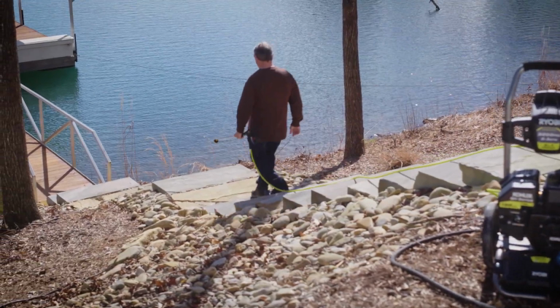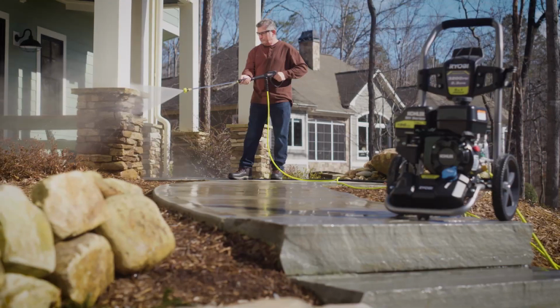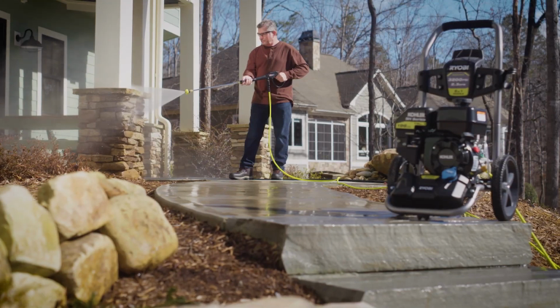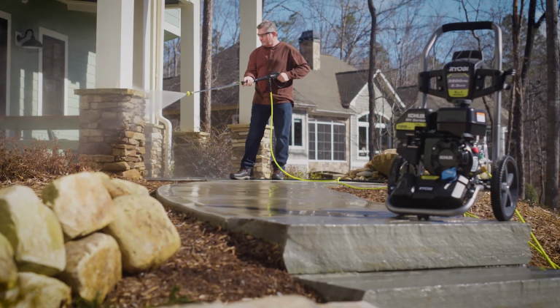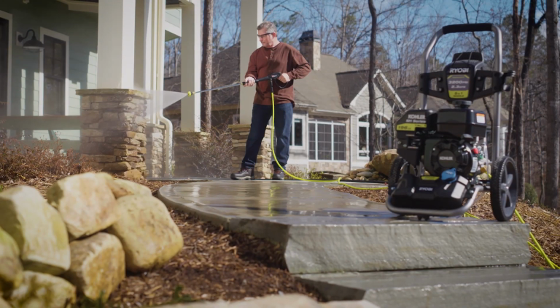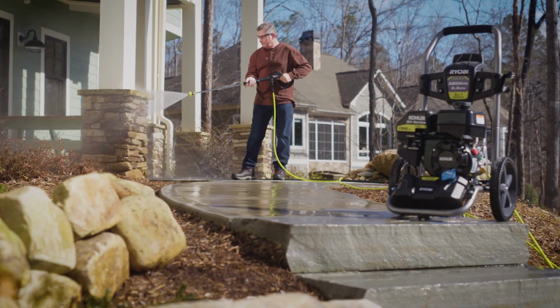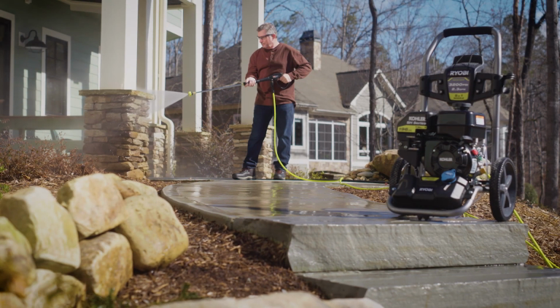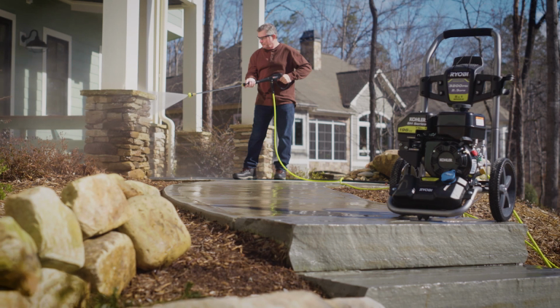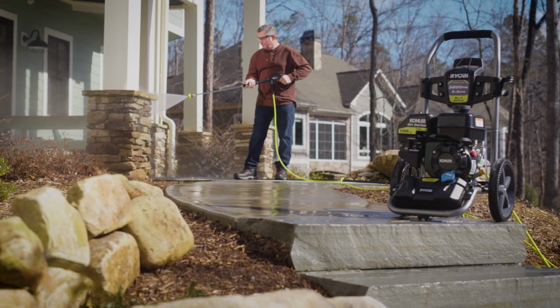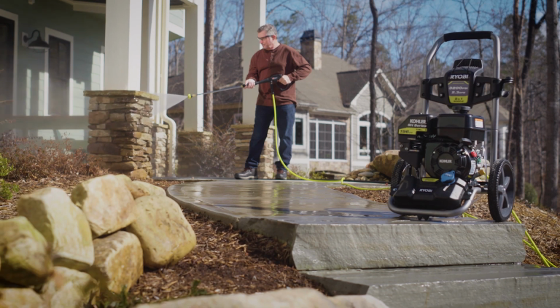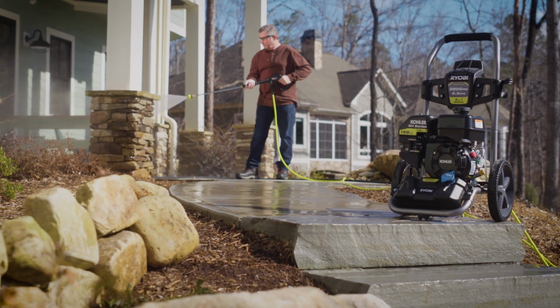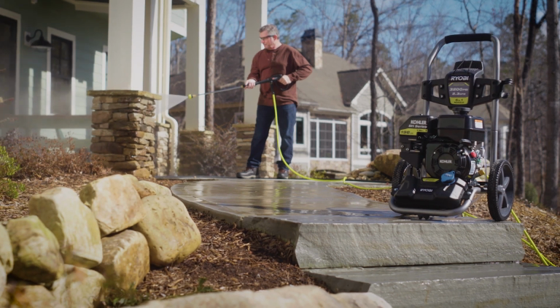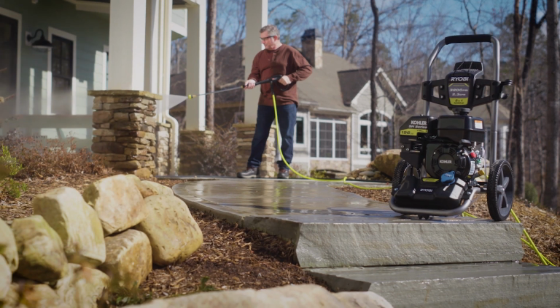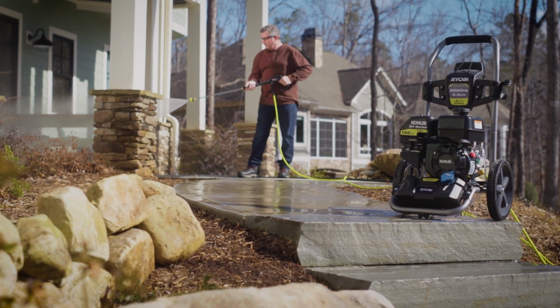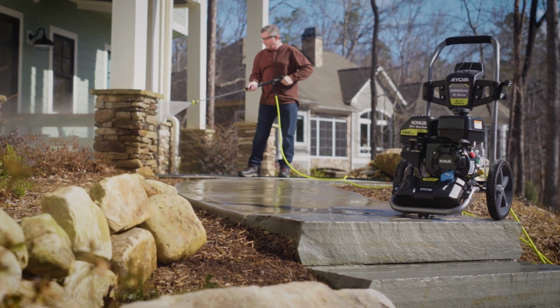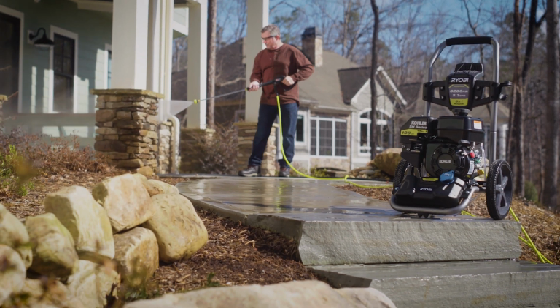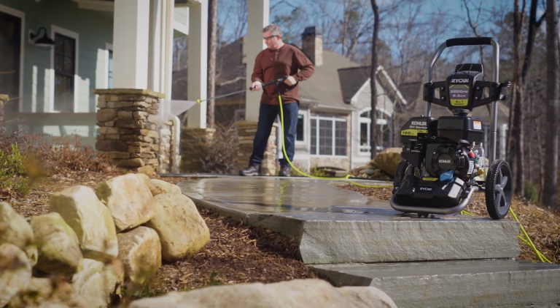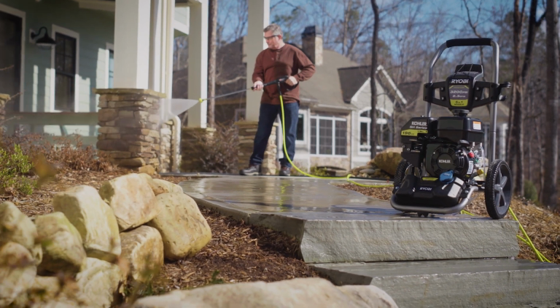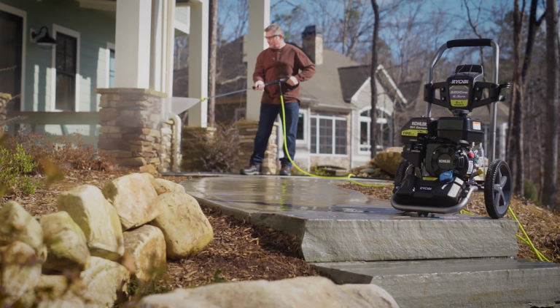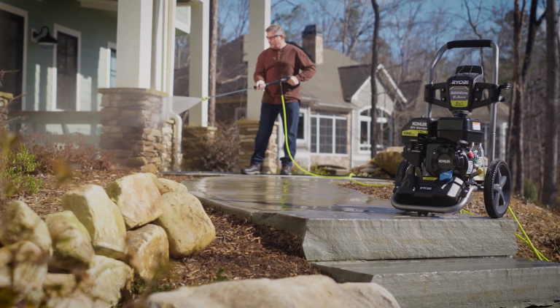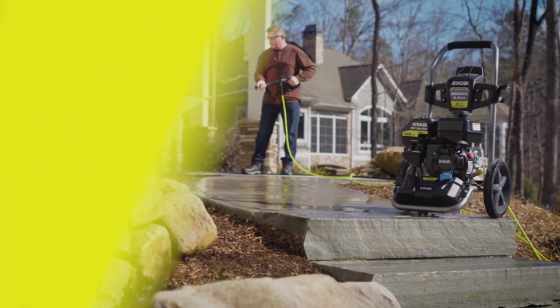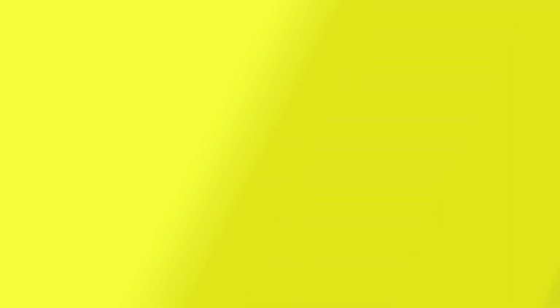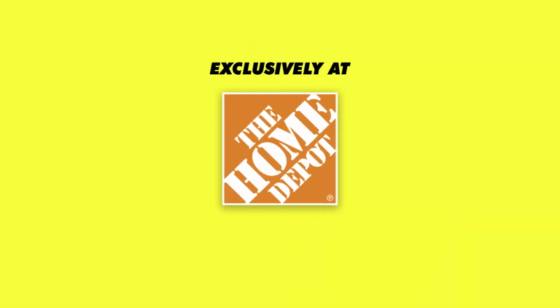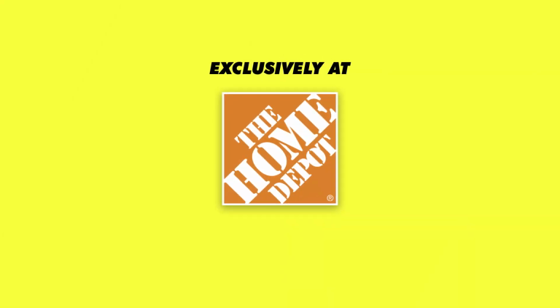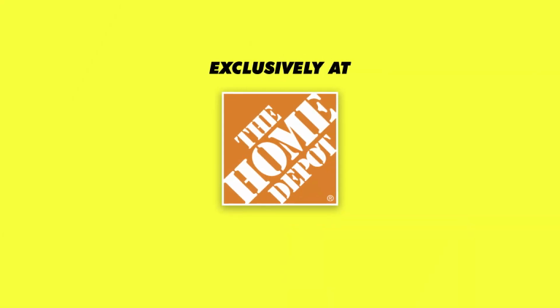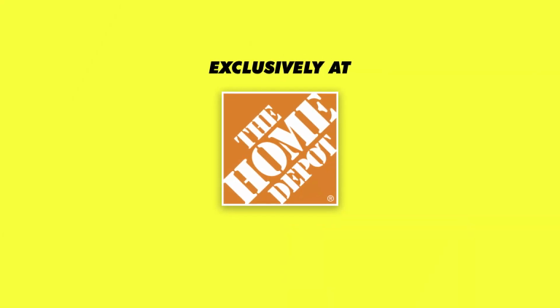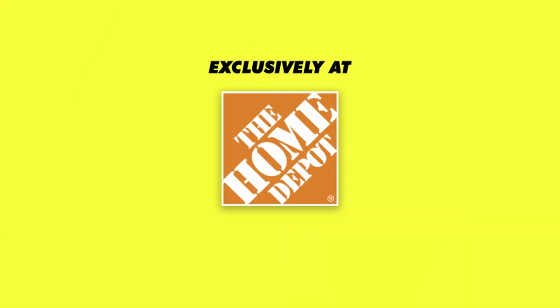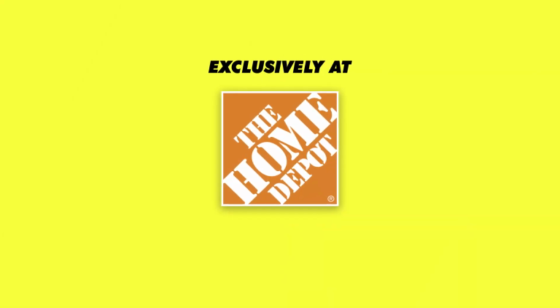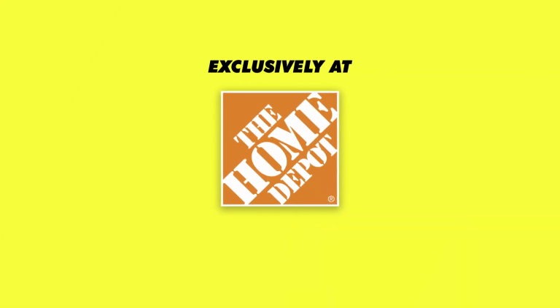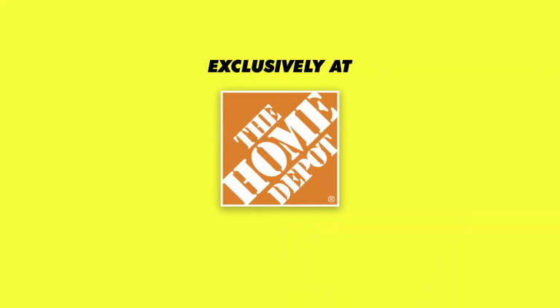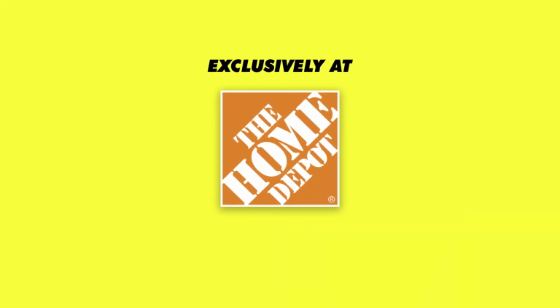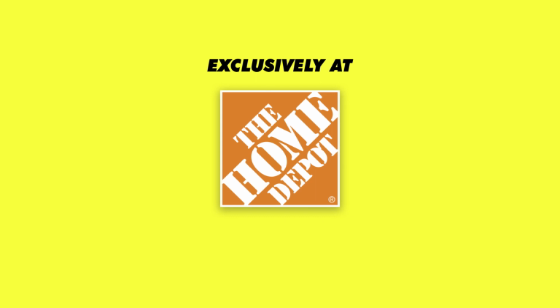The Ryobi 3200 PSI pressure washer, powered by Kohler. Sold exclusively at The Home Depot.